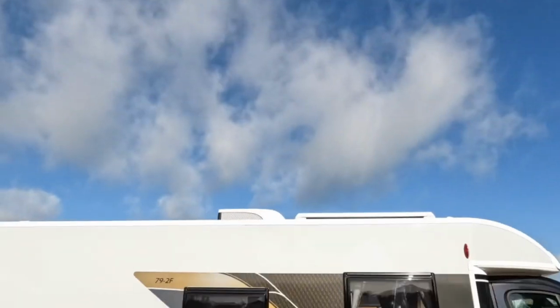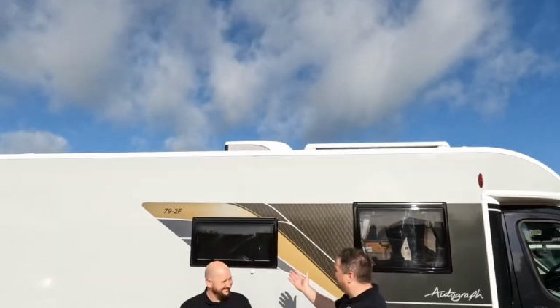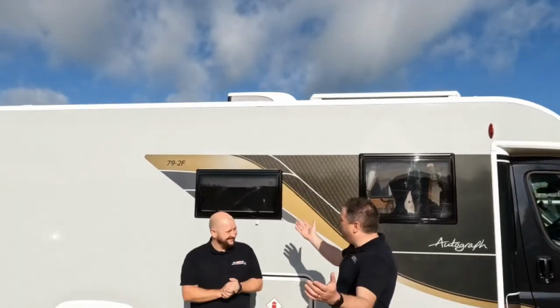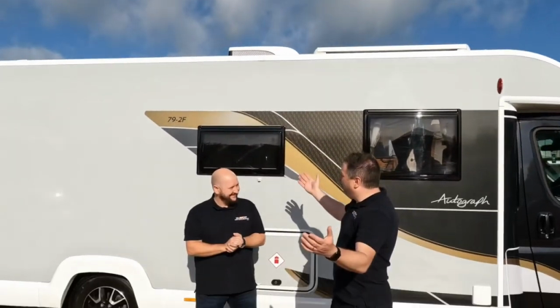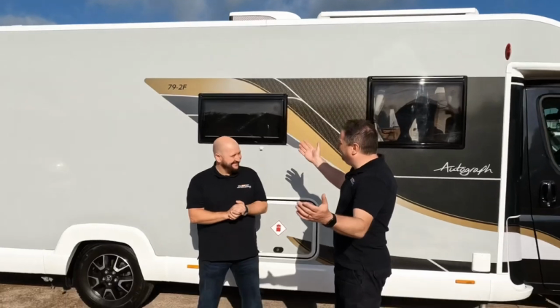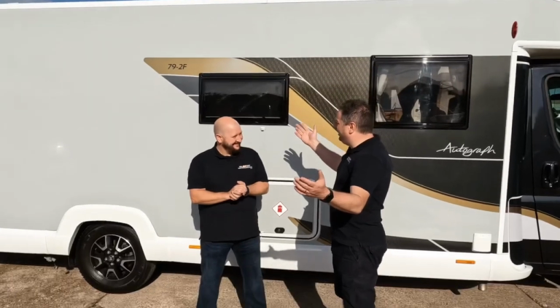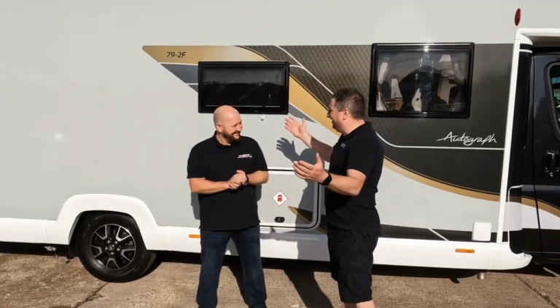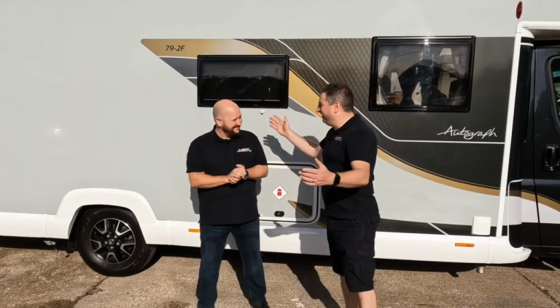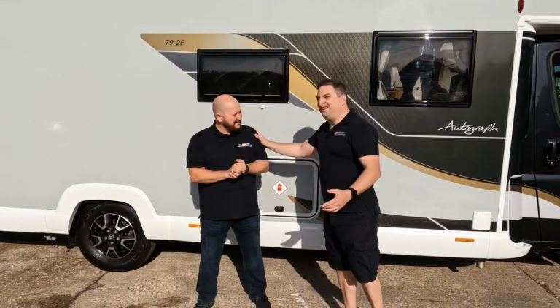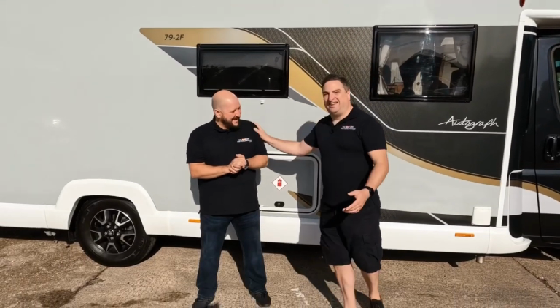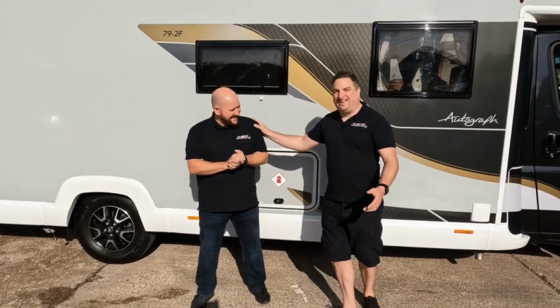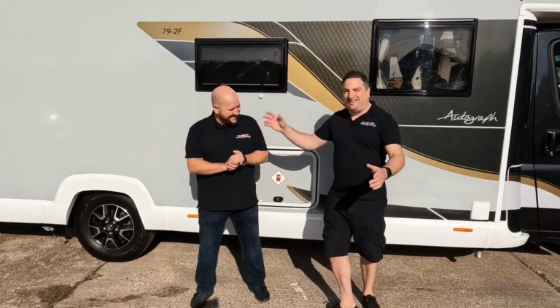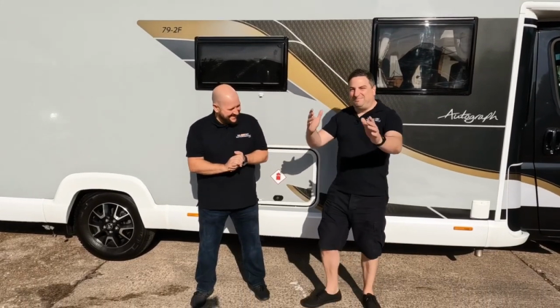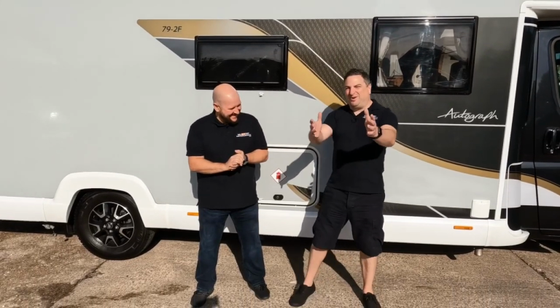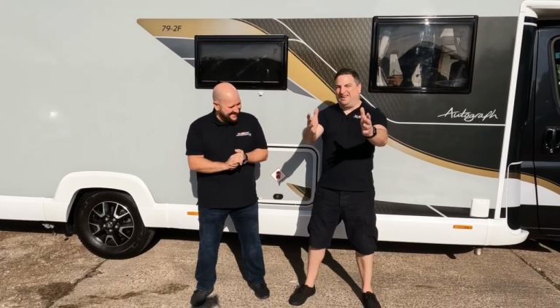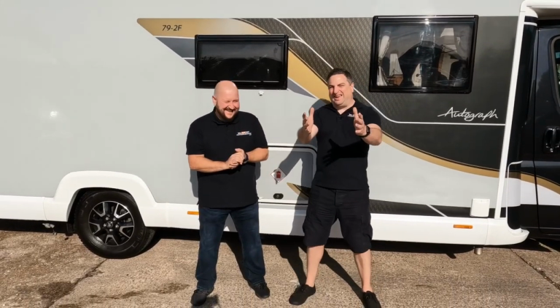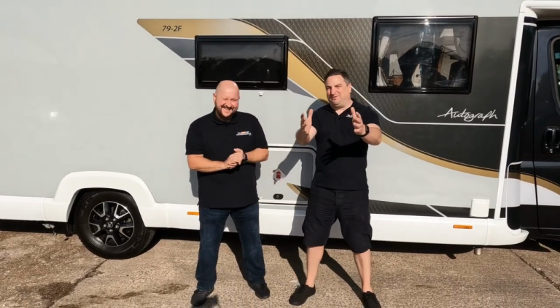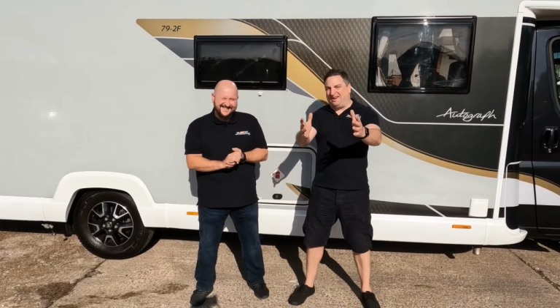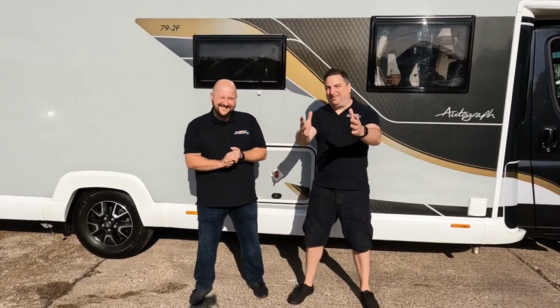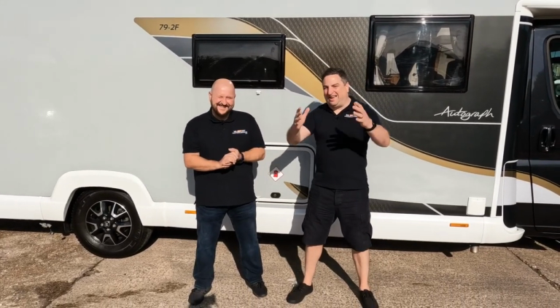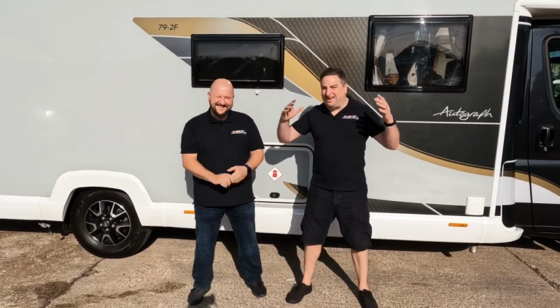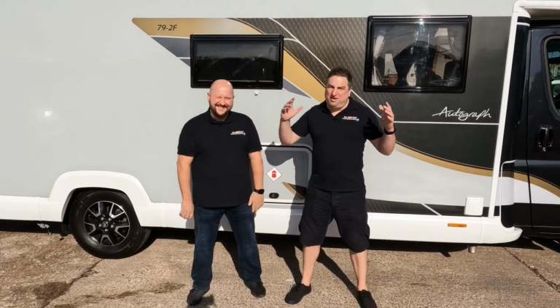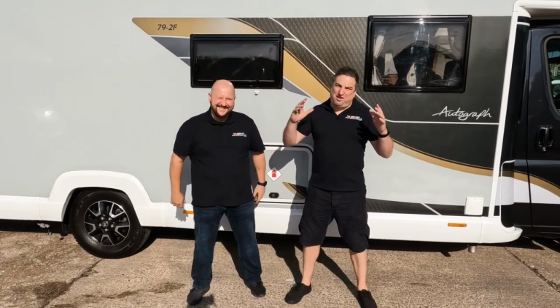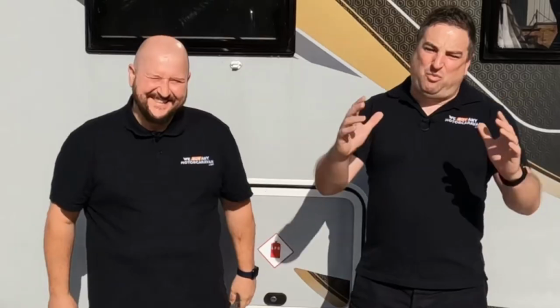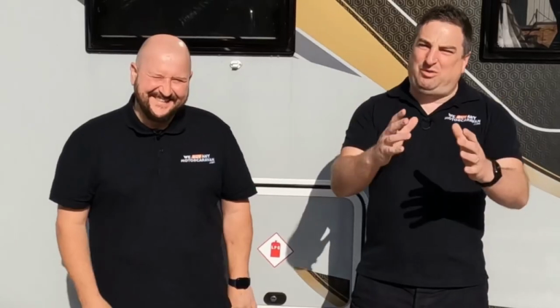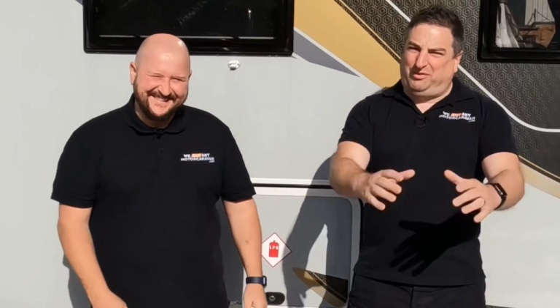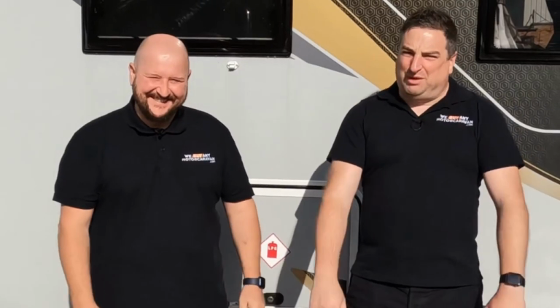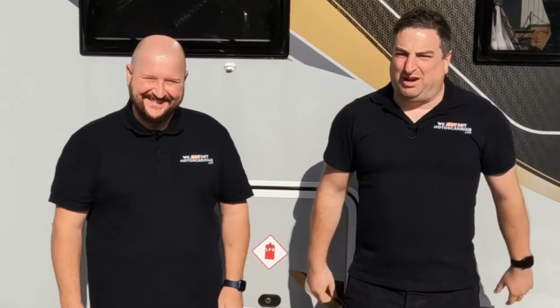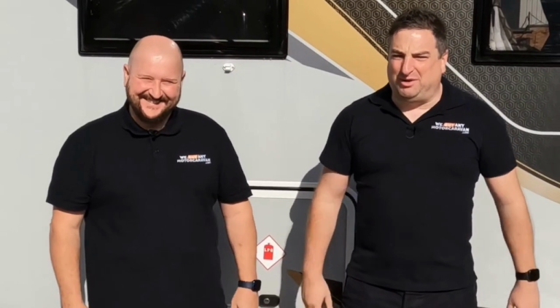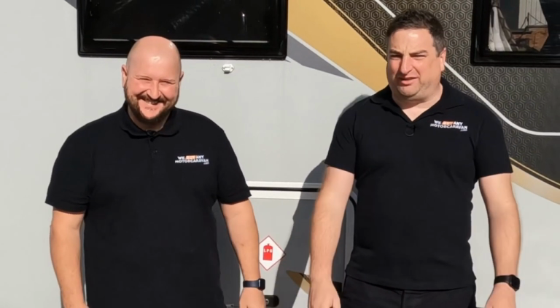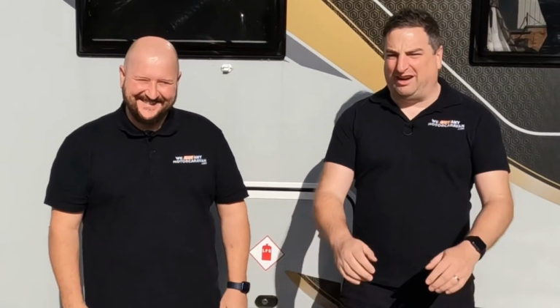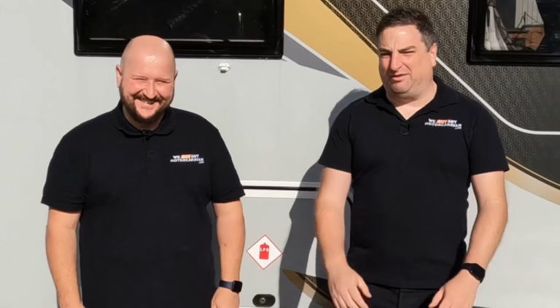Good morning John. Good morning Pete. Good morning everyone out there. Welcome to We Behind Your Motor Caravan.